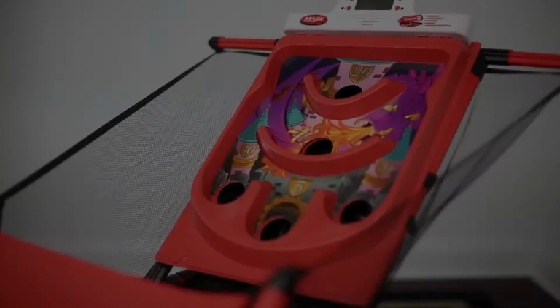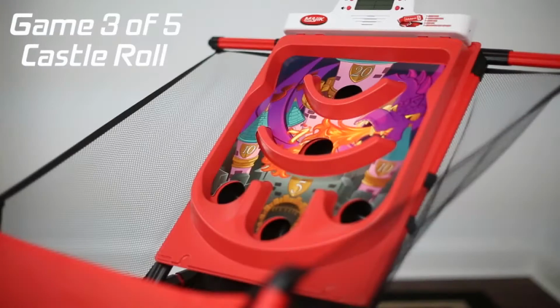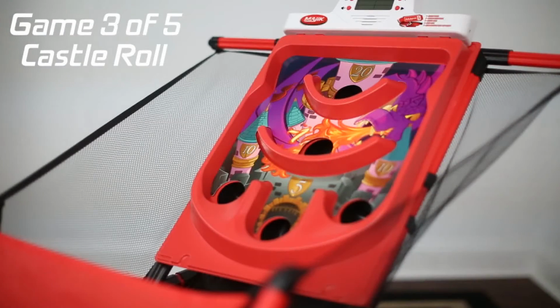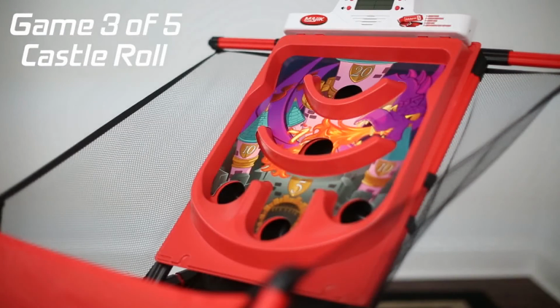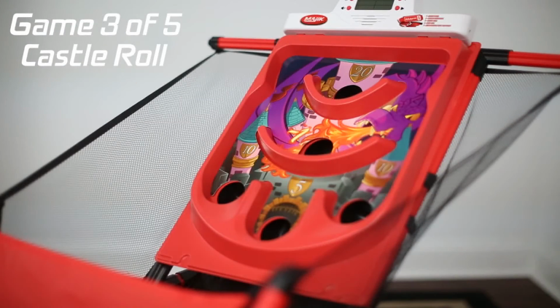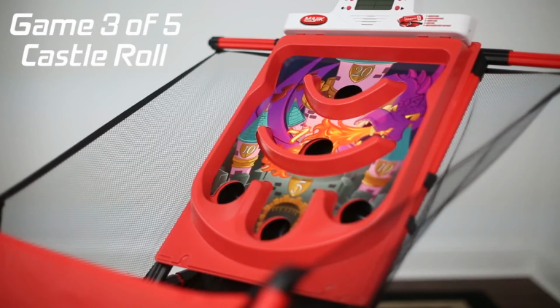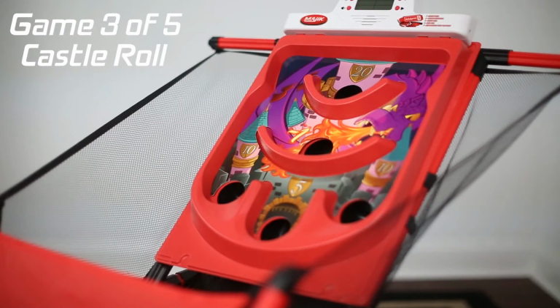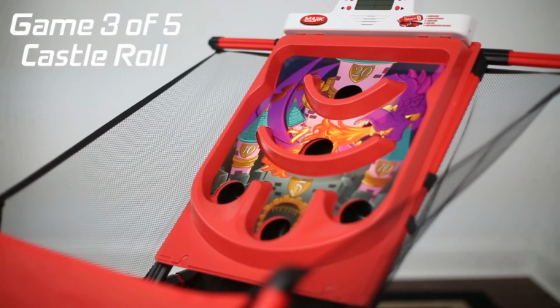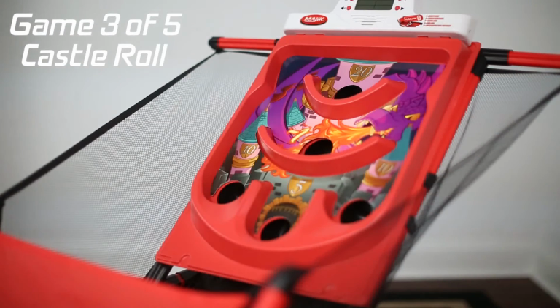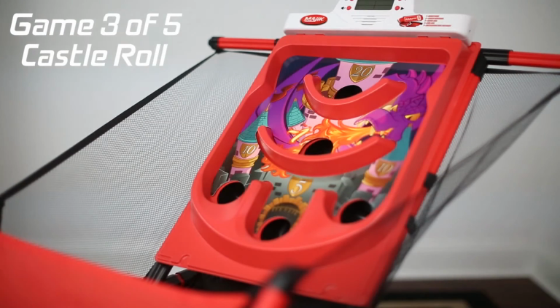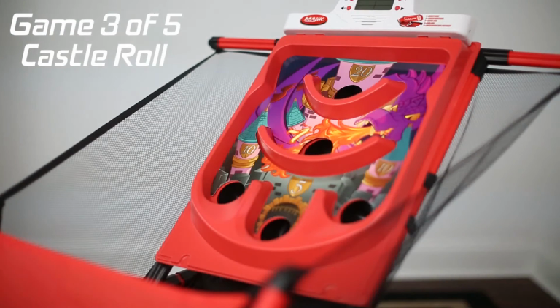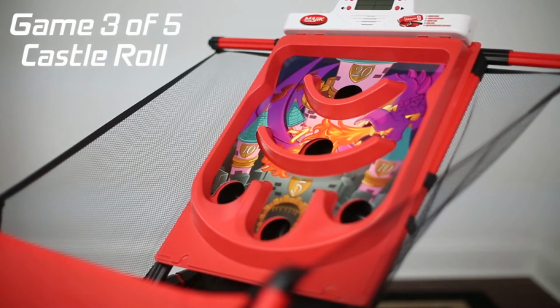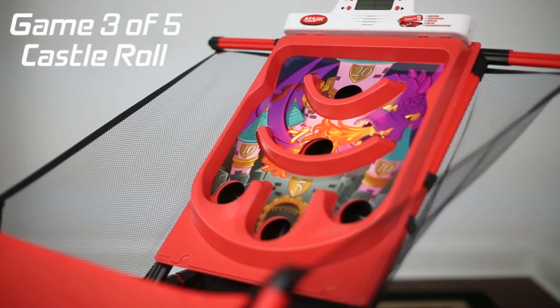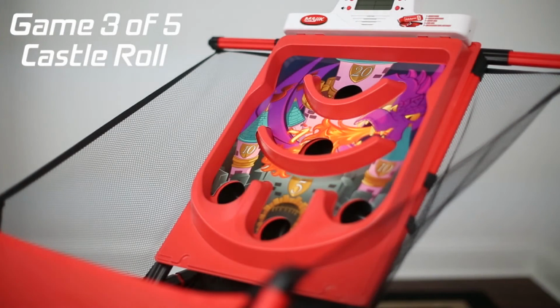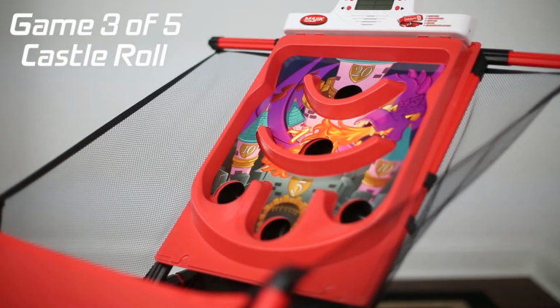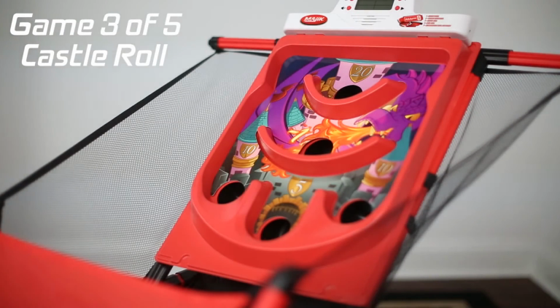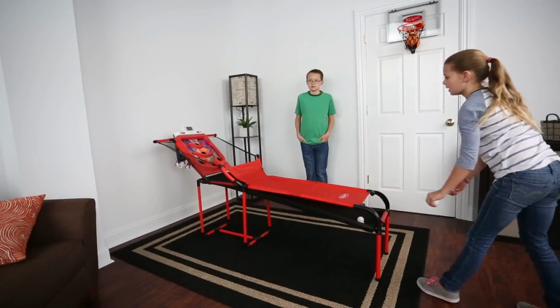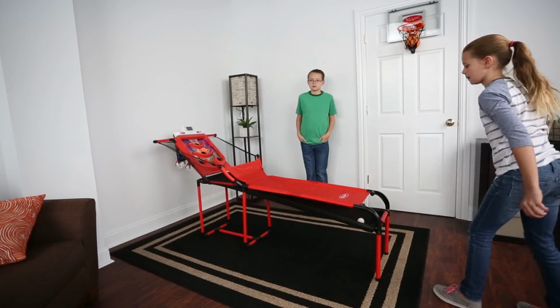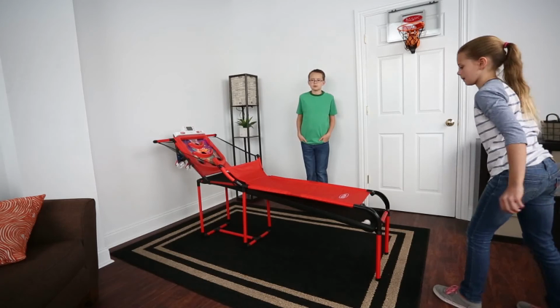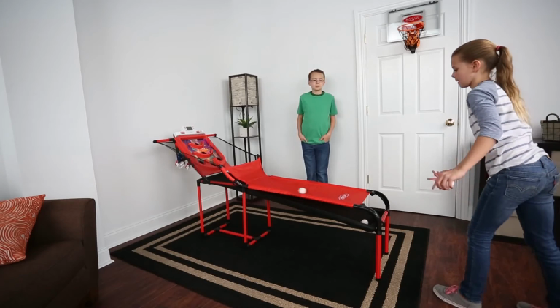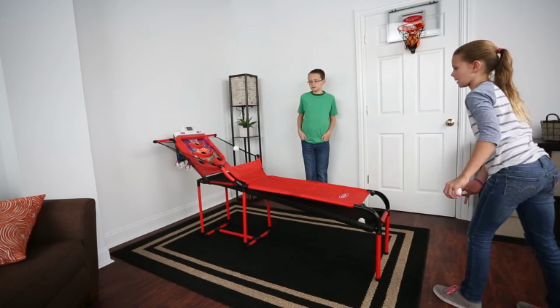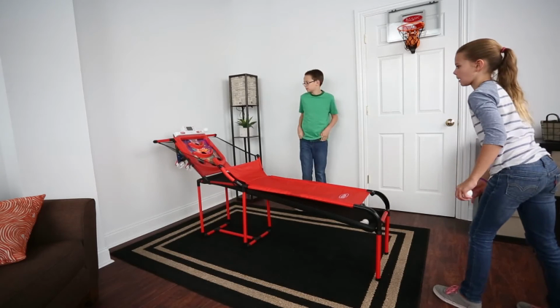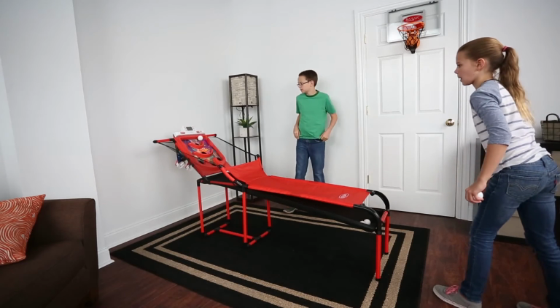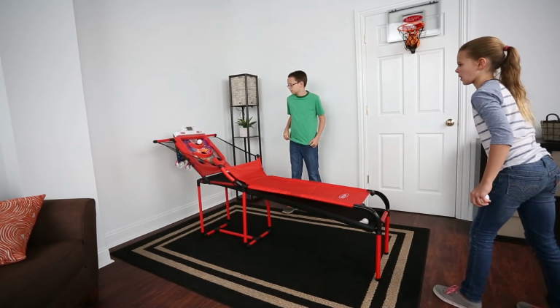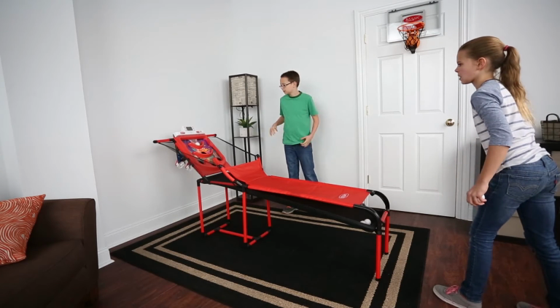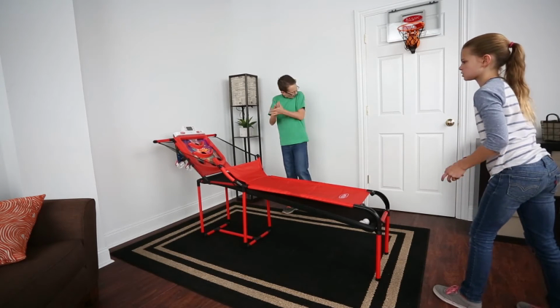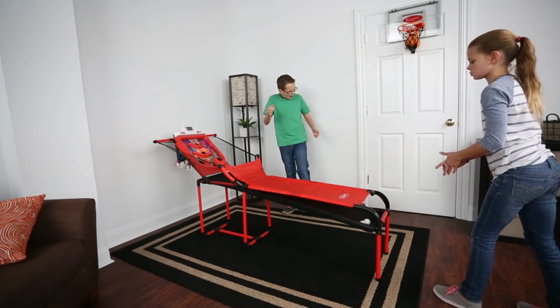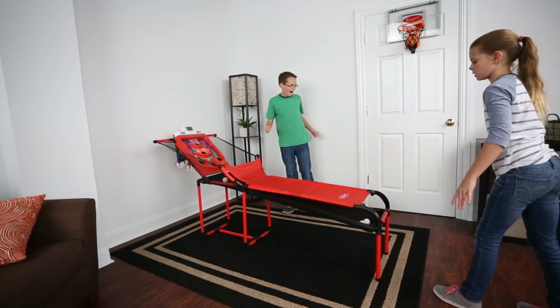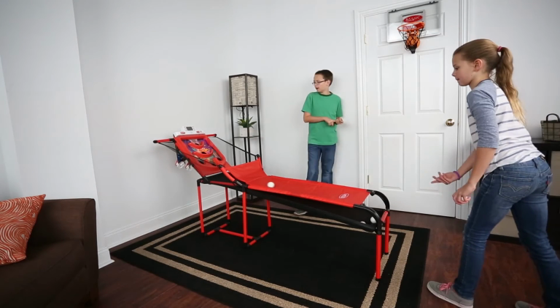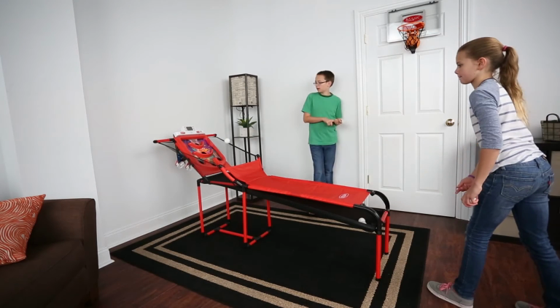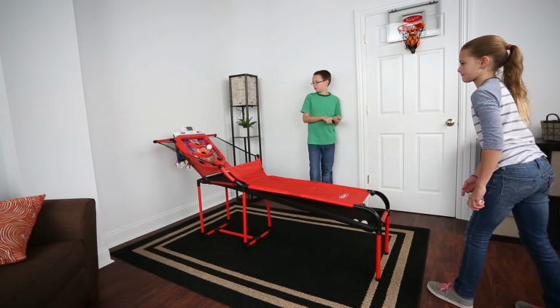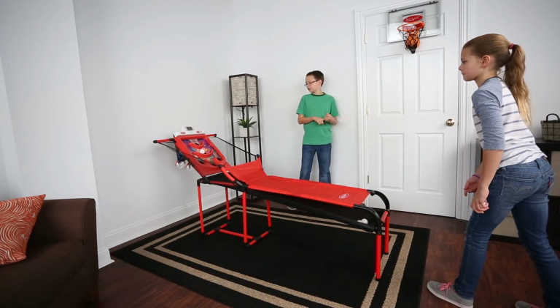Game 3: Castle Roll. Roll your 9 balls to try to score the most points. Just try to avoid the dragon — that will lose you a point.